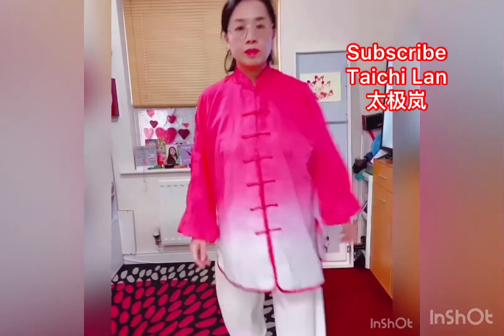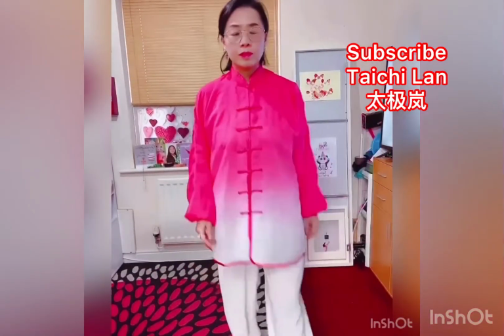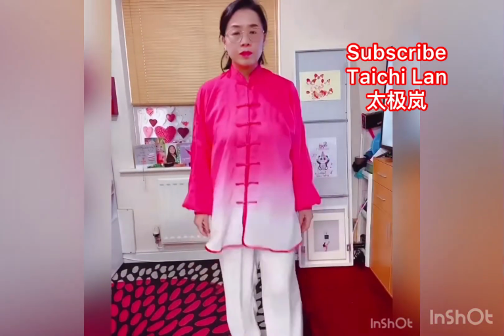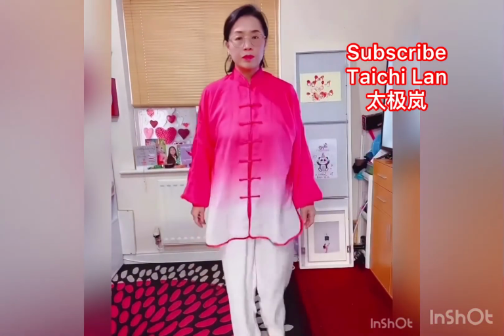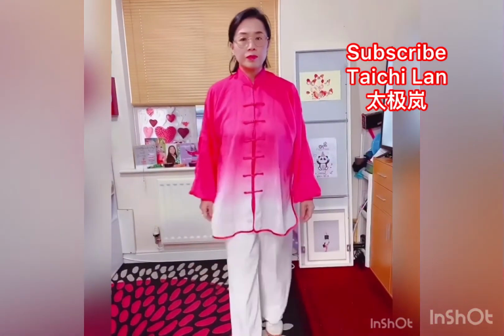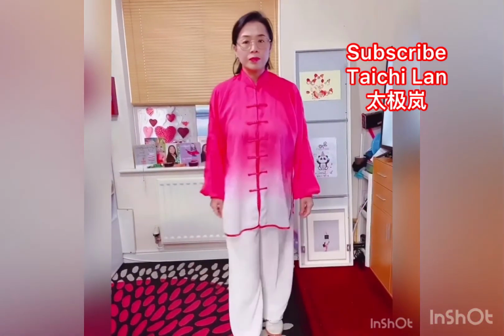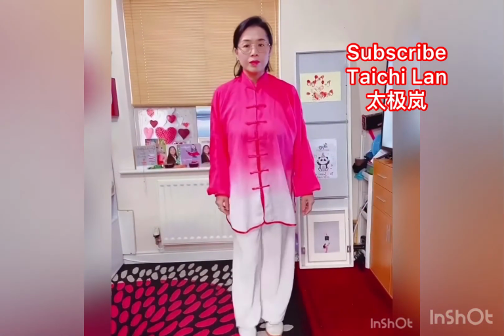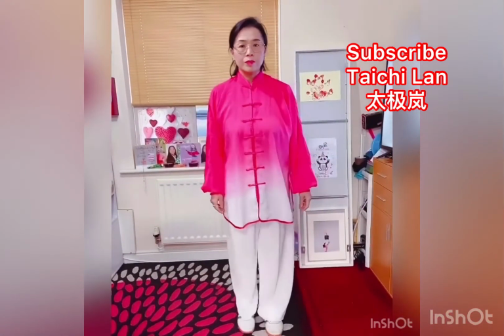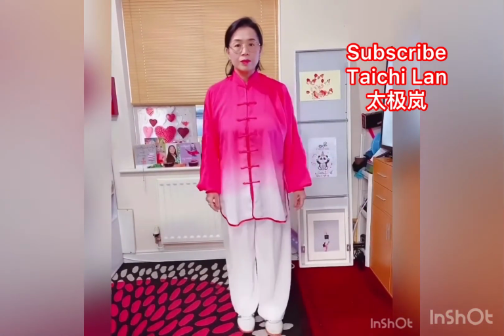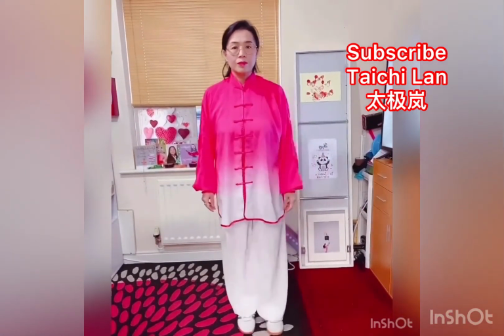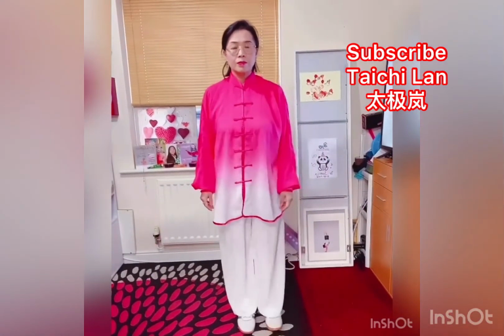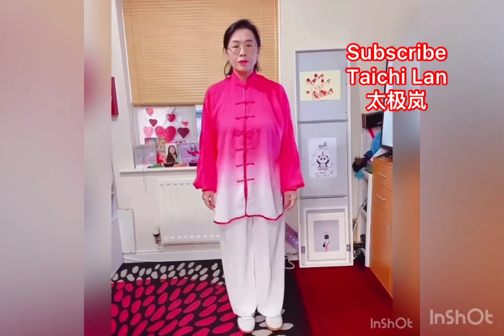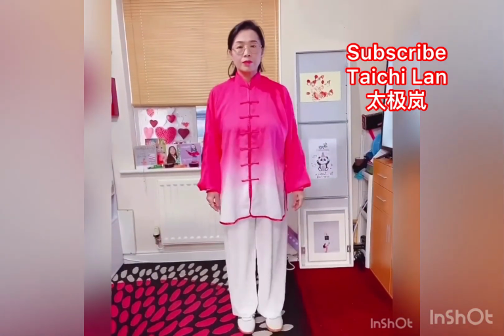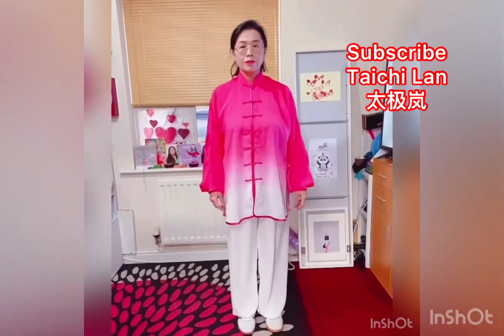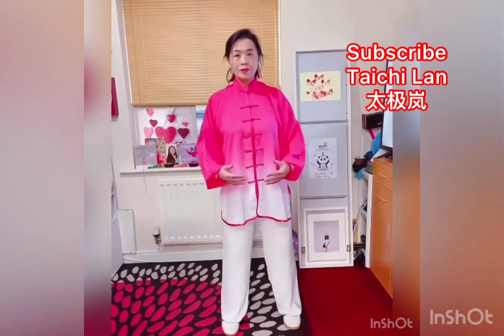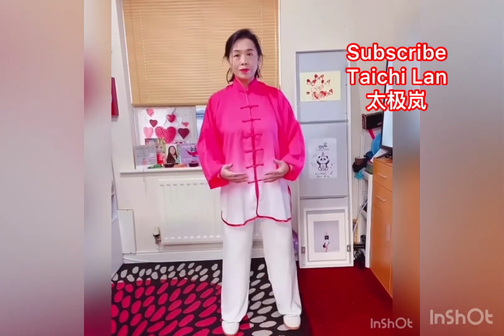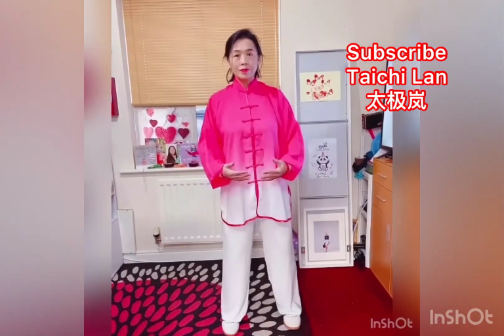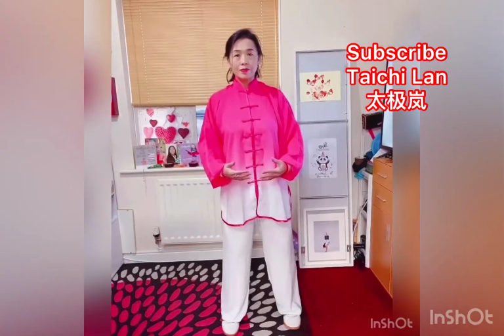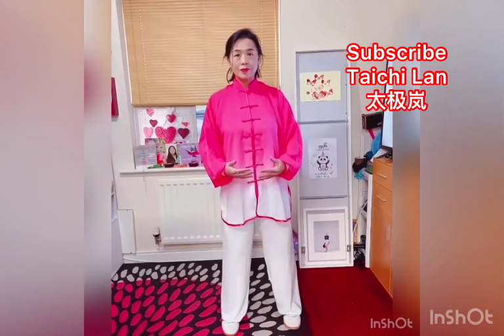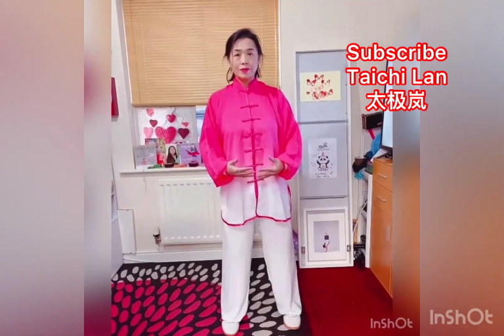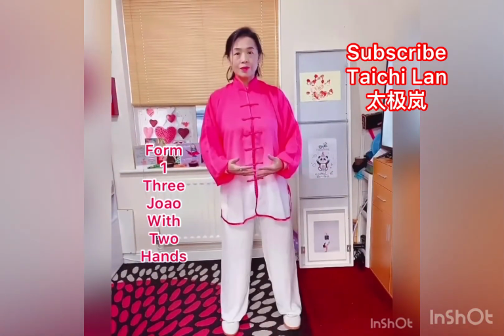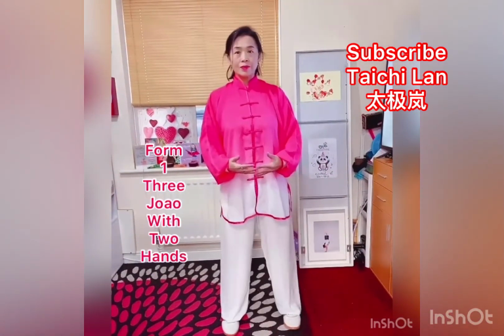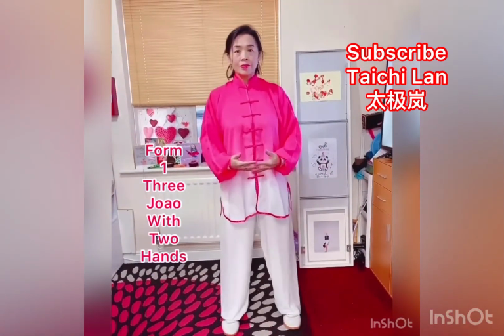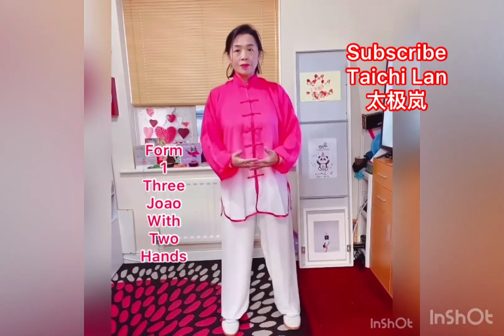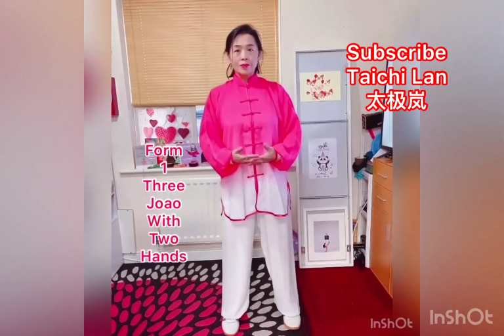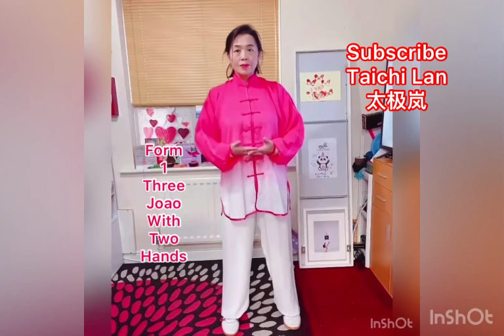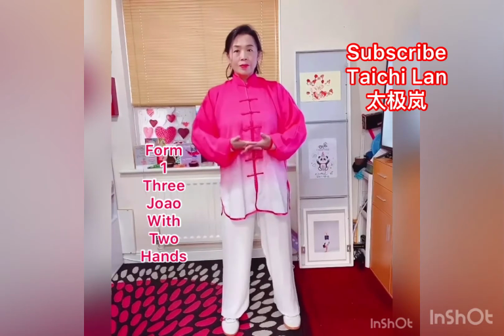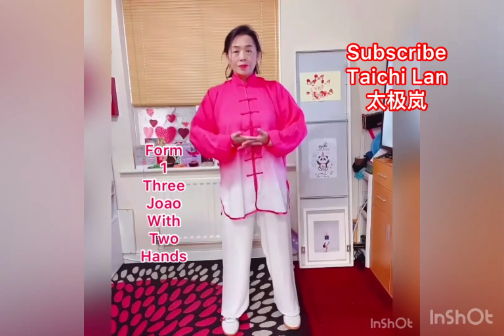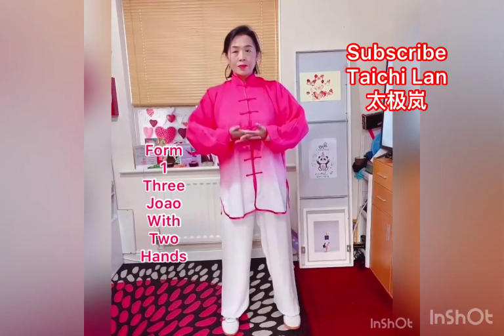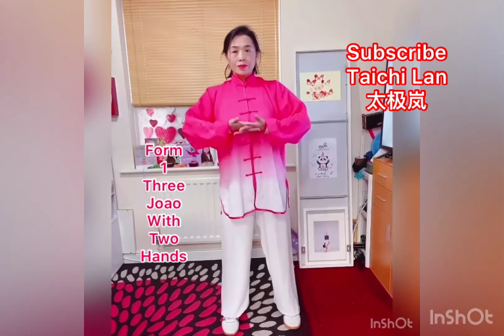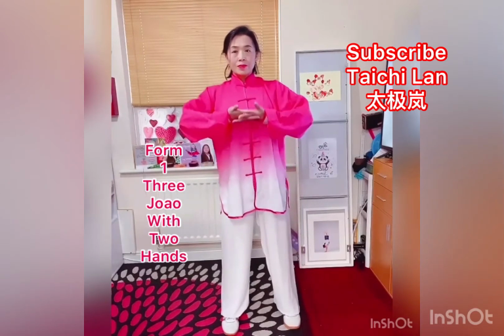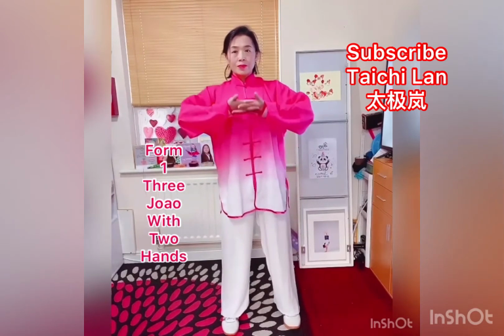Today I will invite you to practice Ba Duan Jin with me.